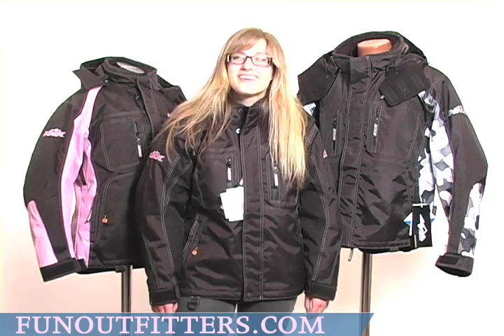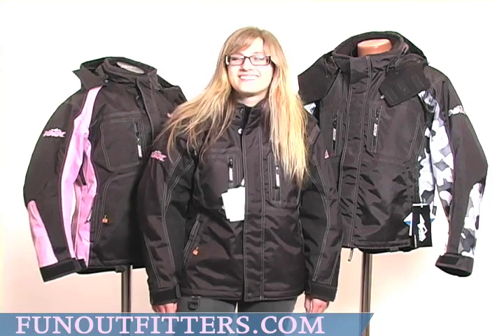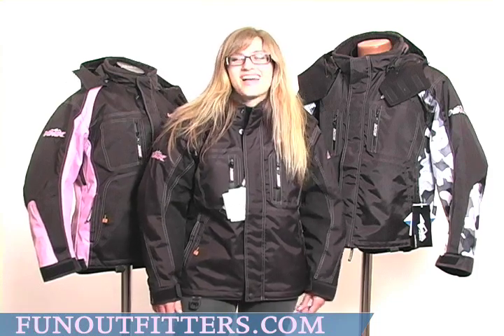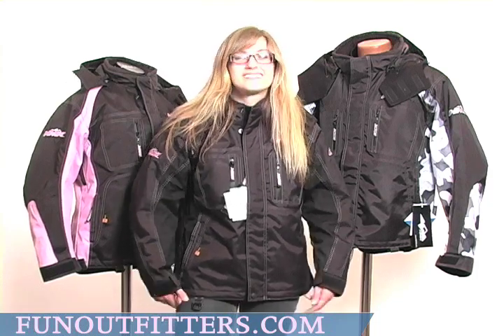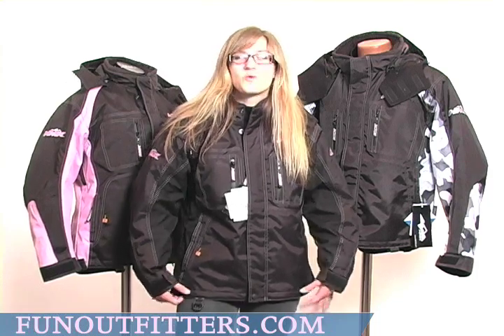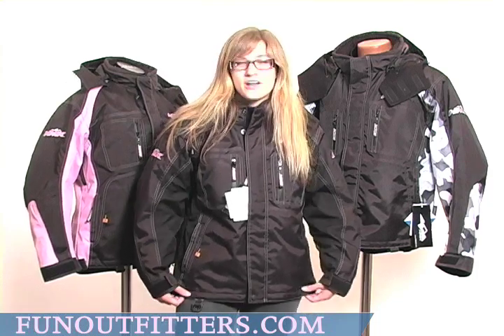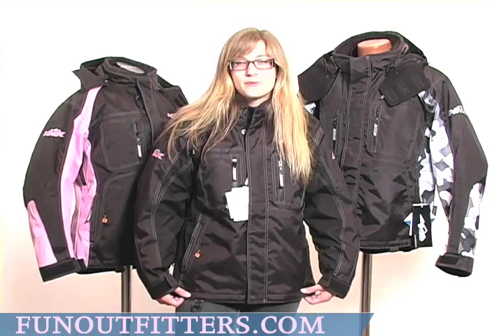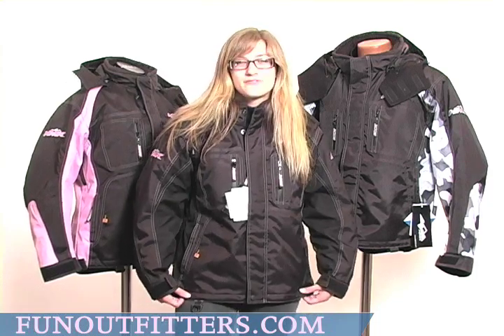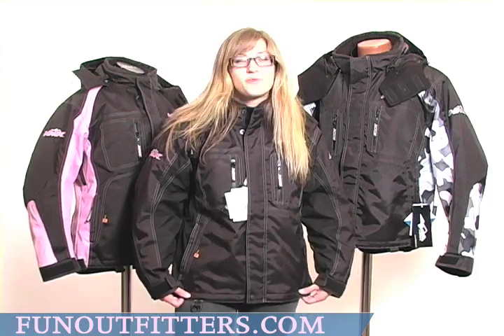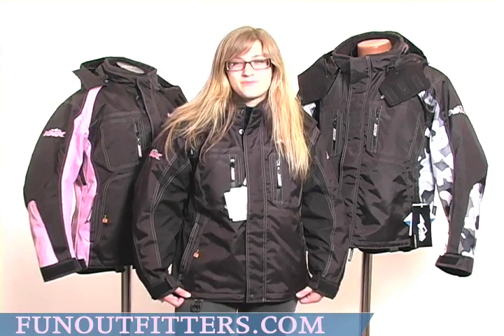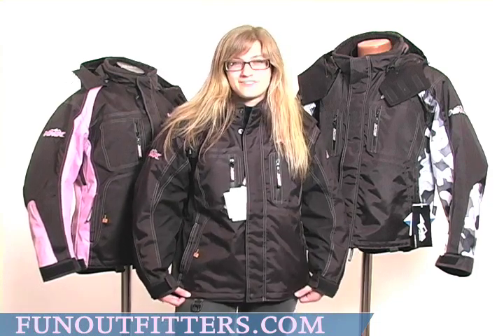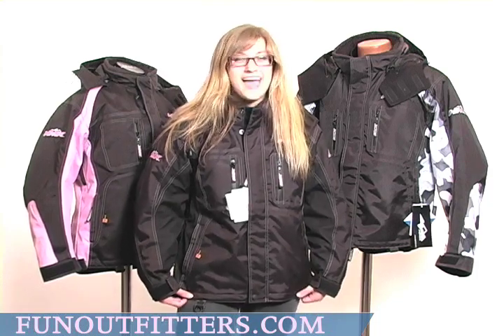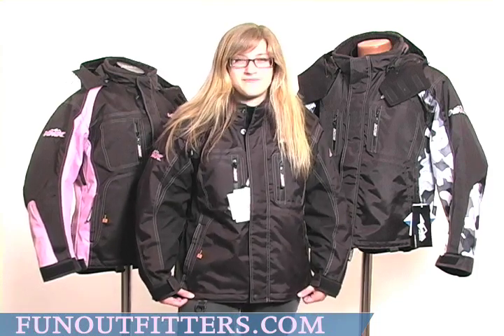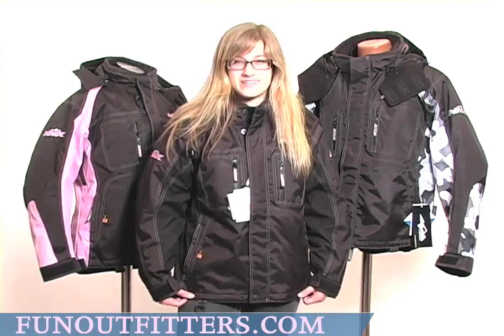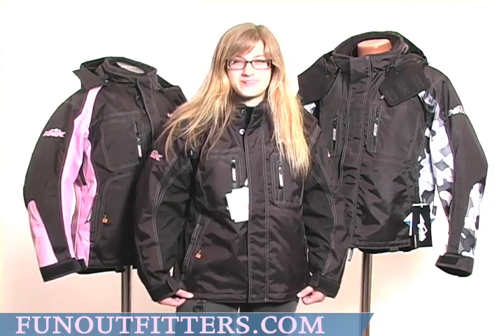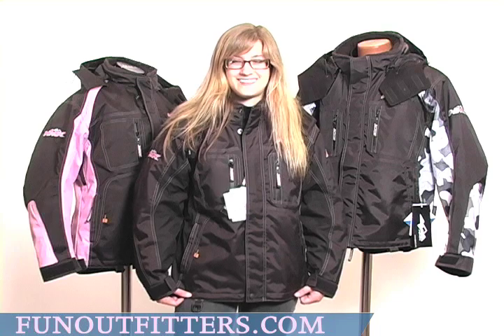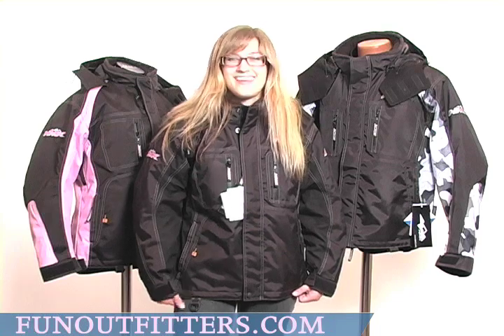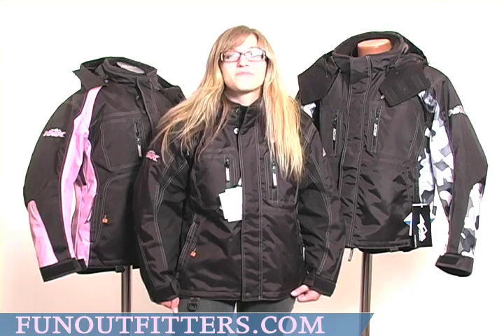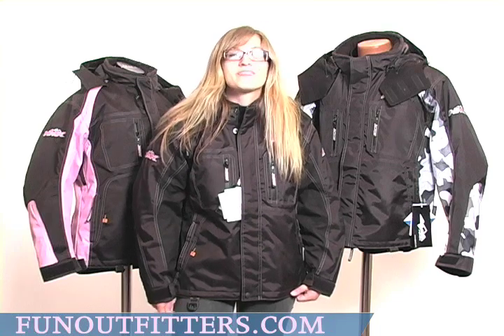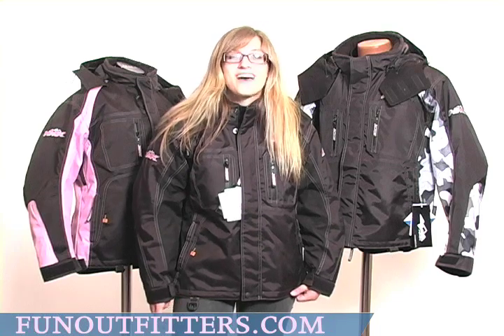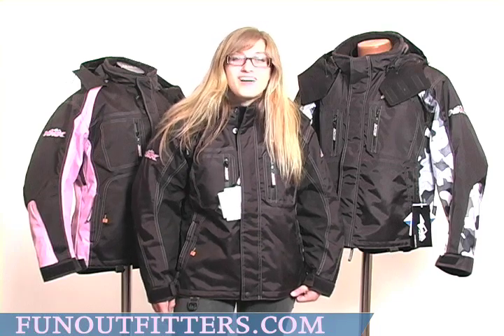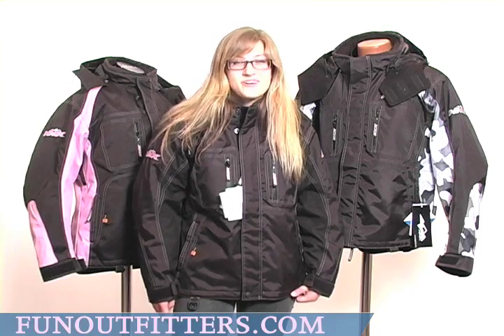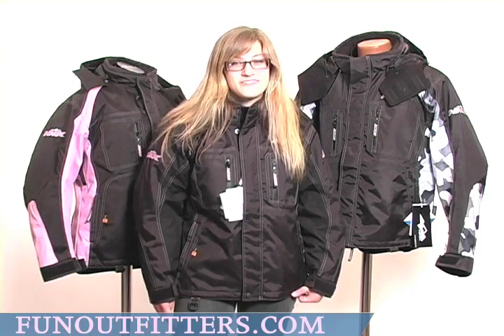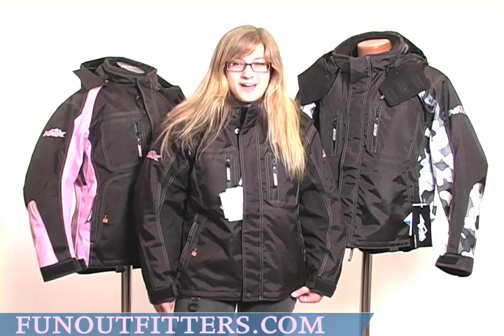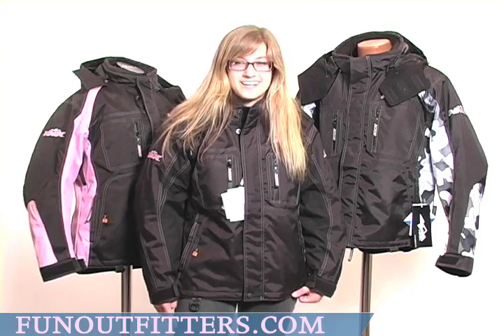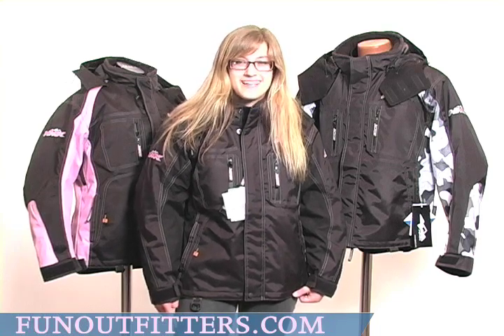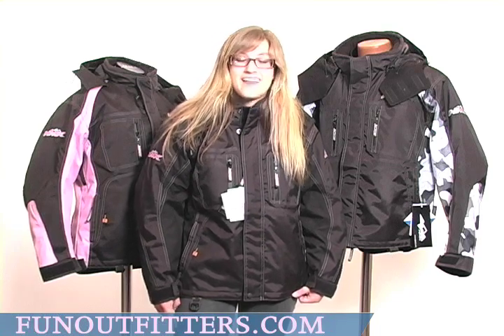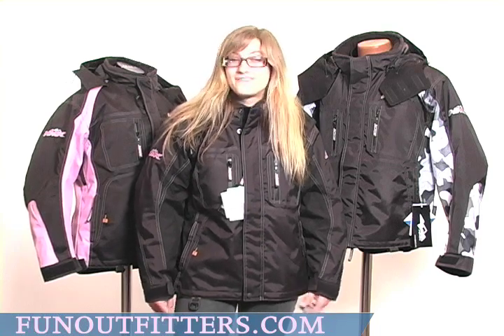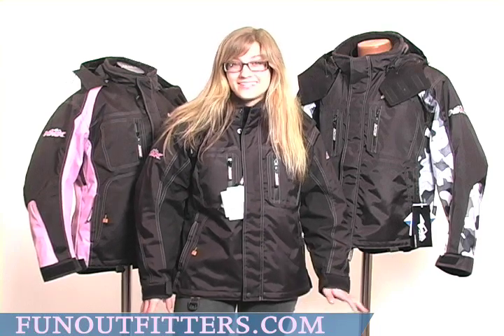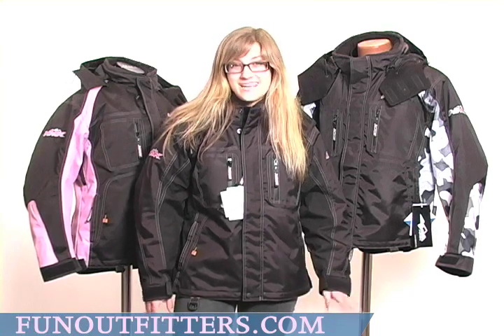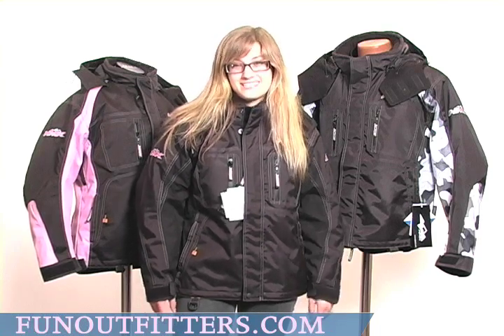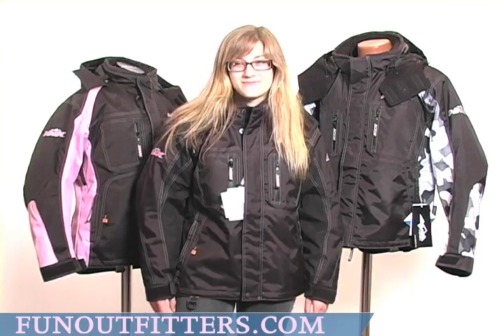These jackets are waterproof, windproof, and breathable. They're made with Teflon-coated fabric and fully taped seams.